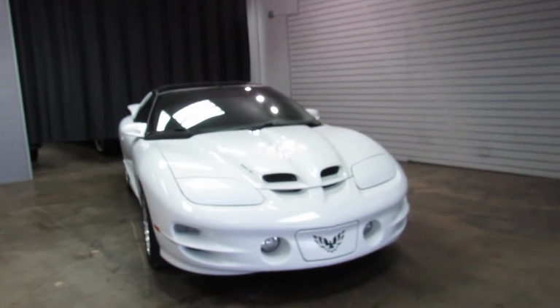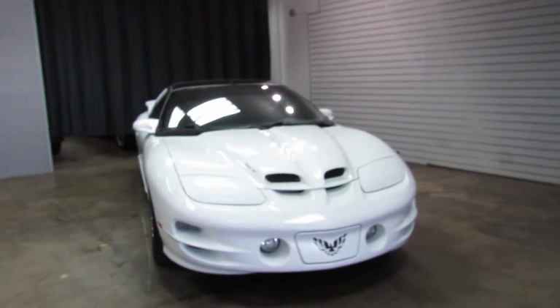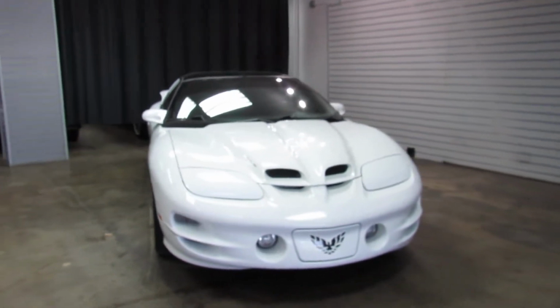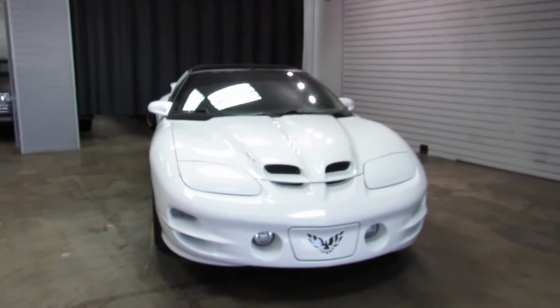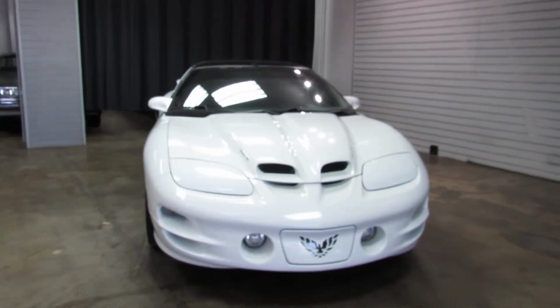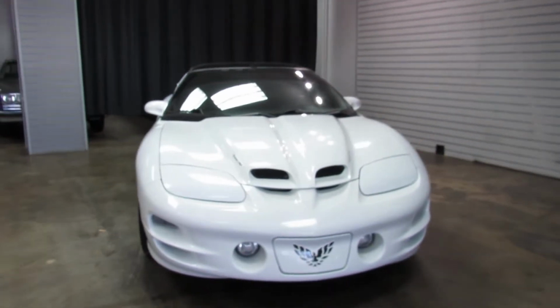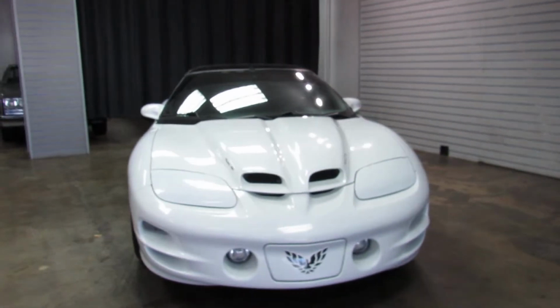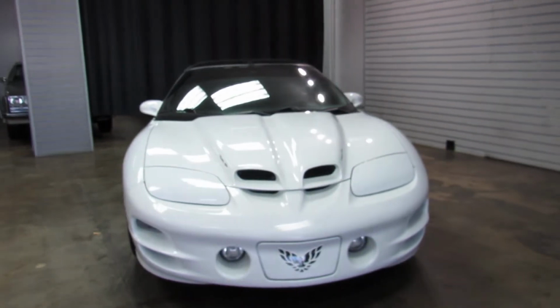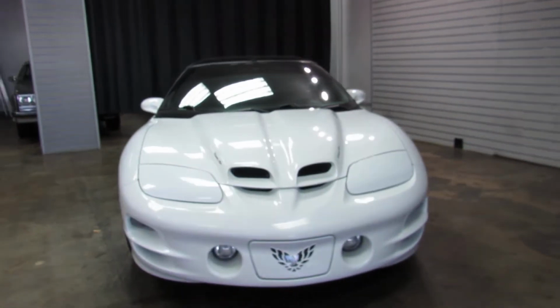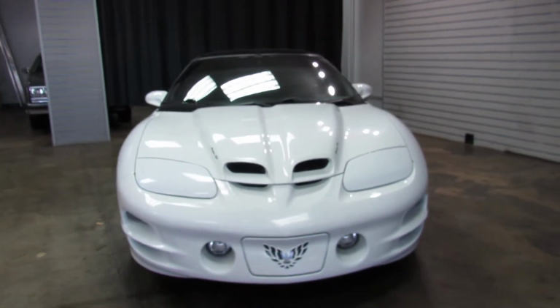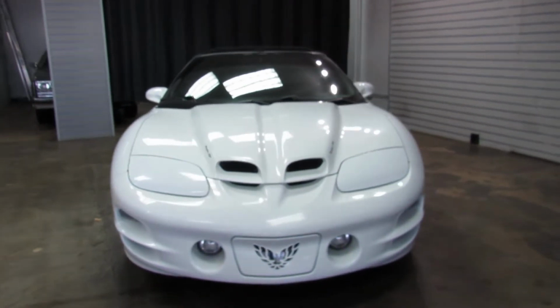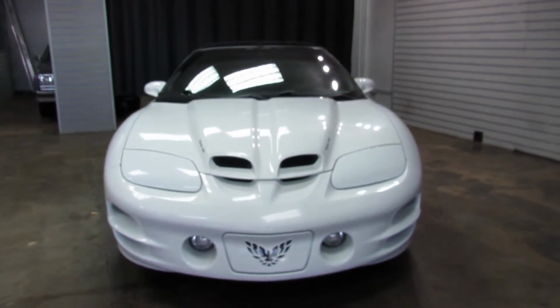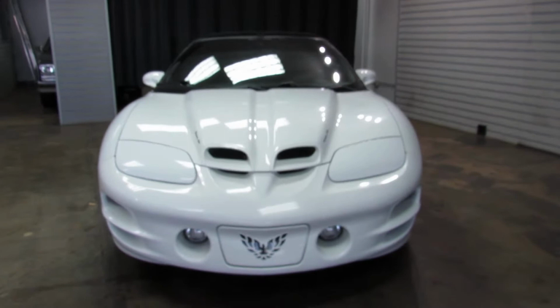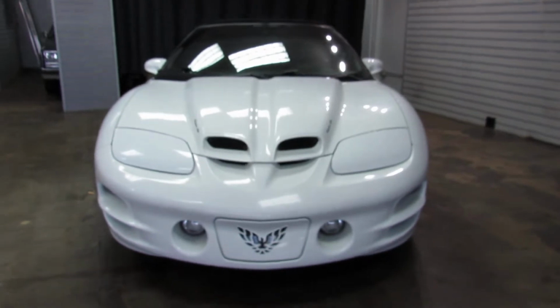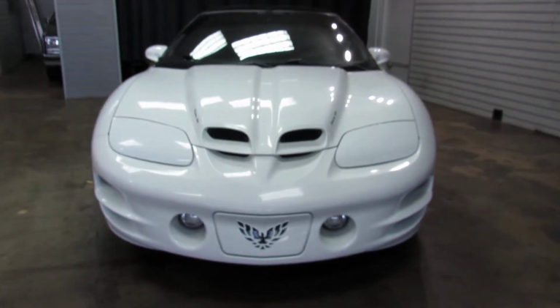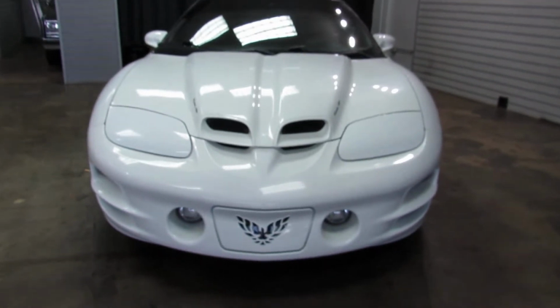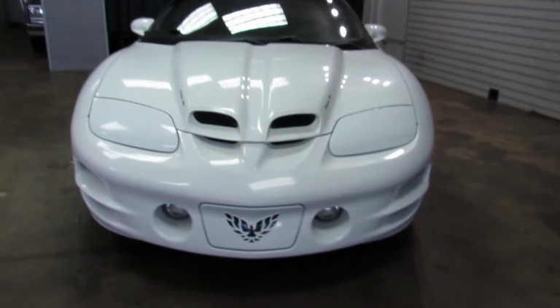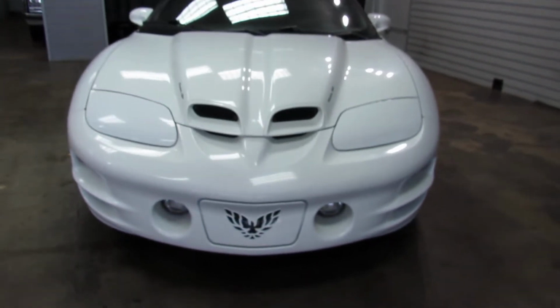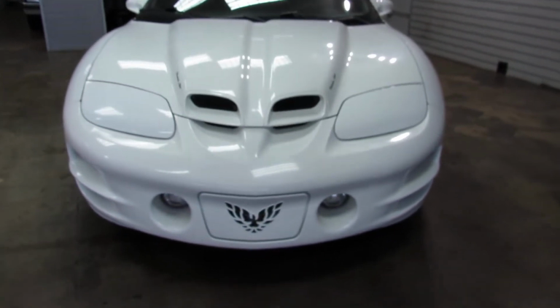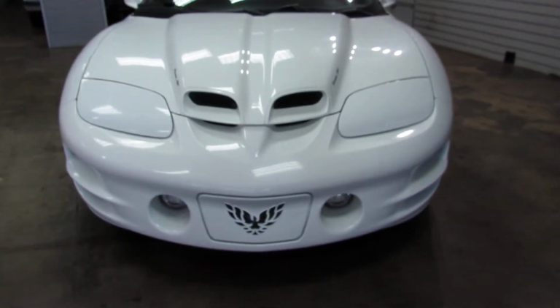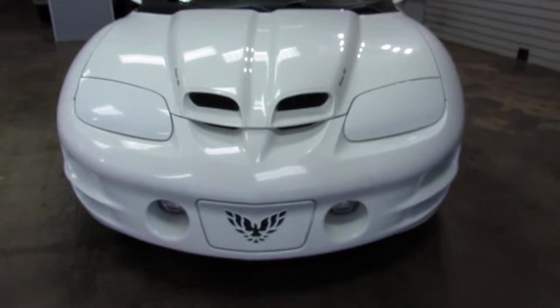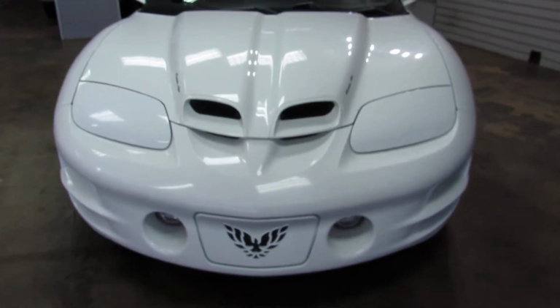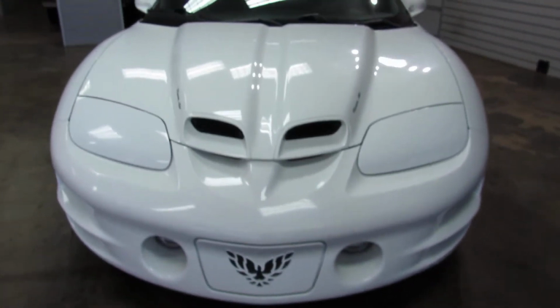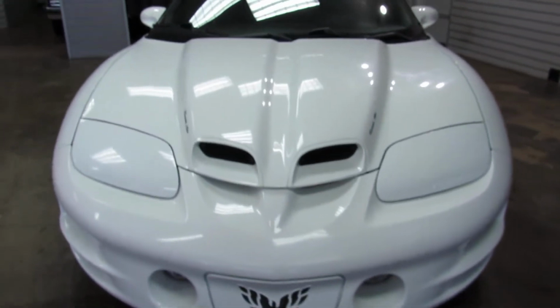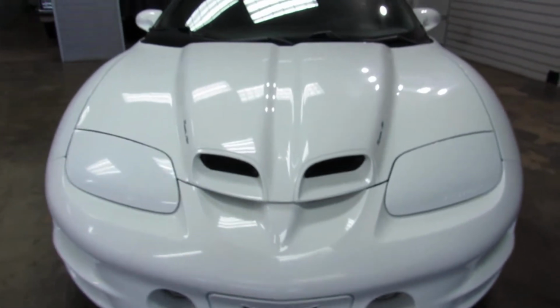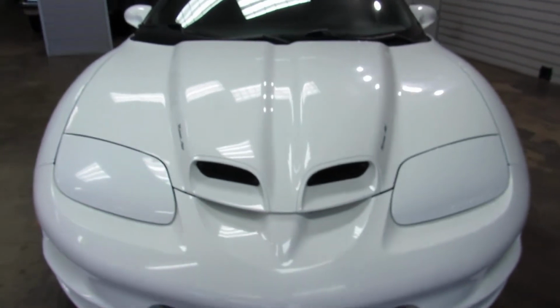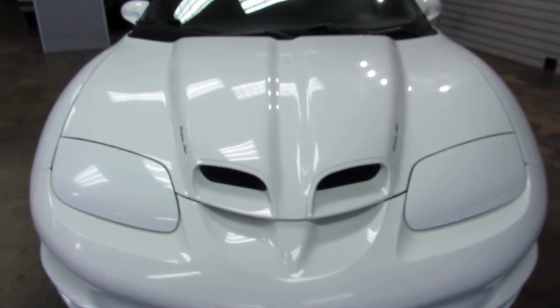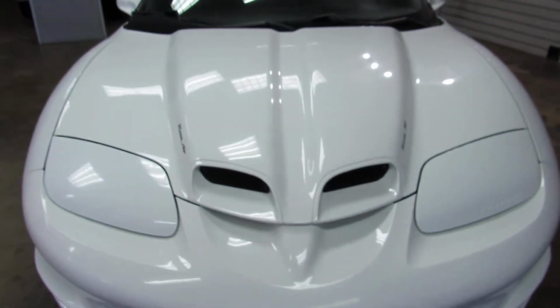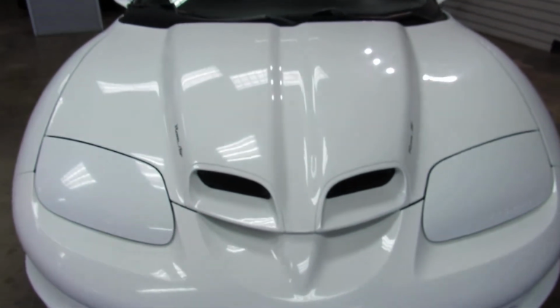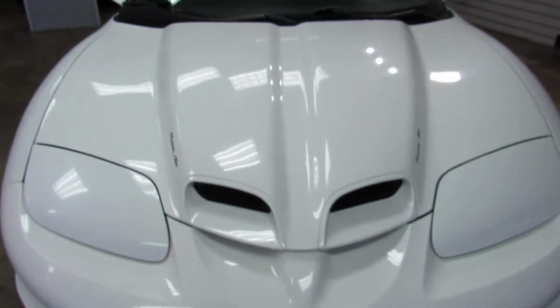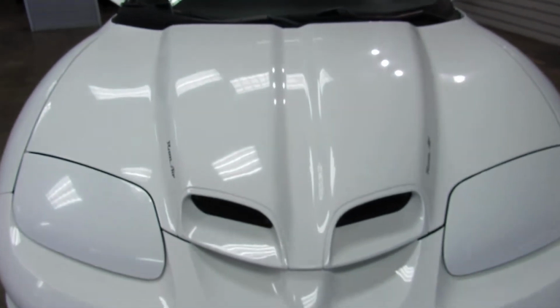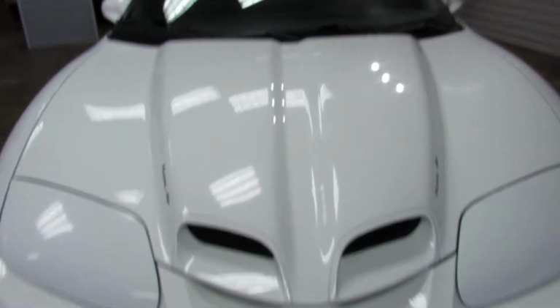Looks to be all original paint on the exterior. White exterior over dark charcoal gray interior.